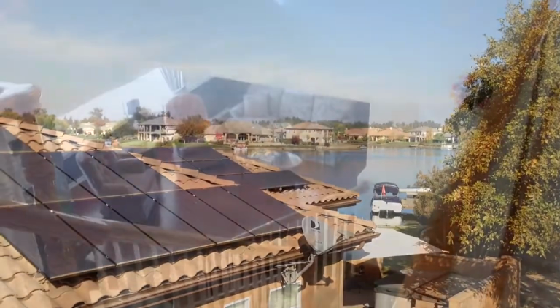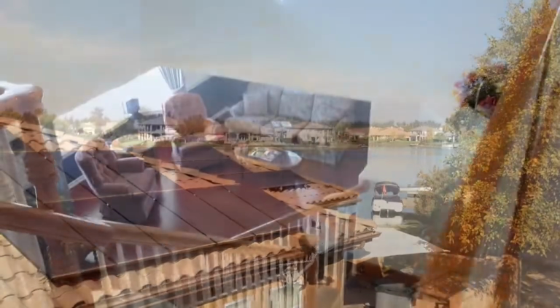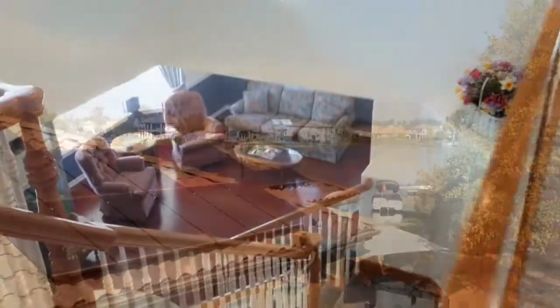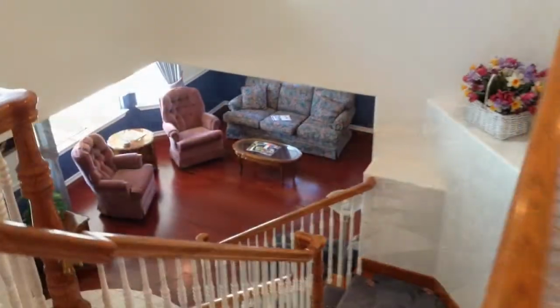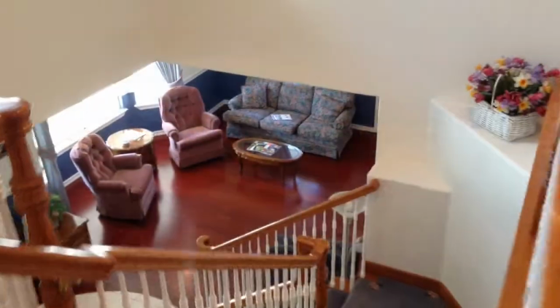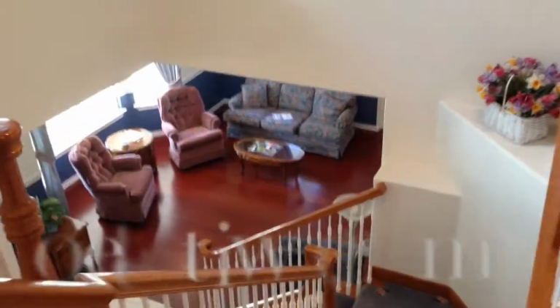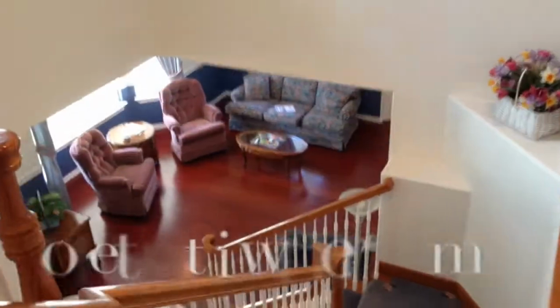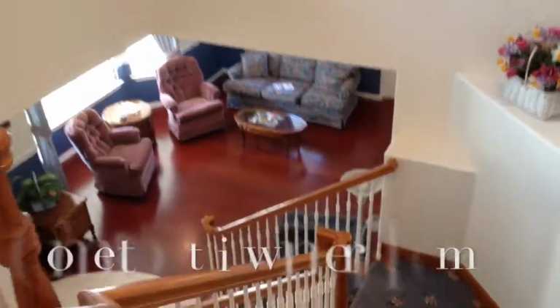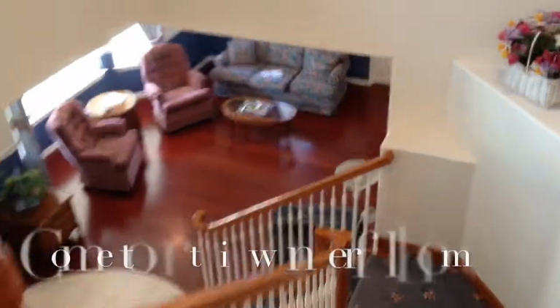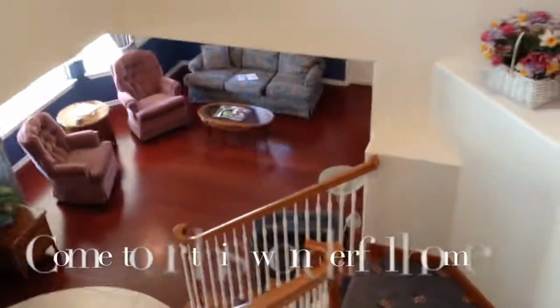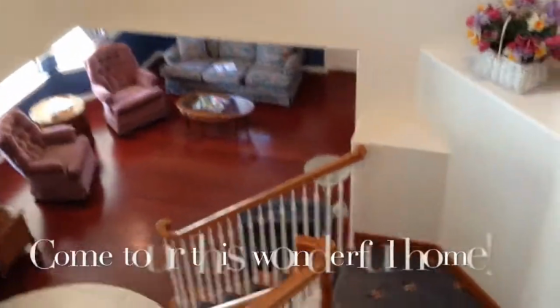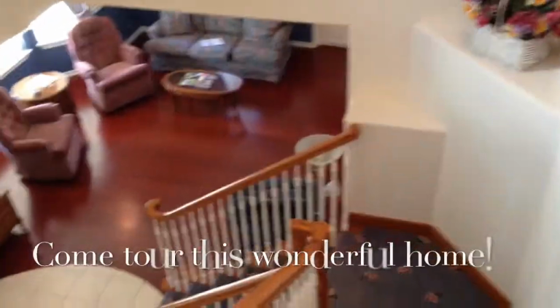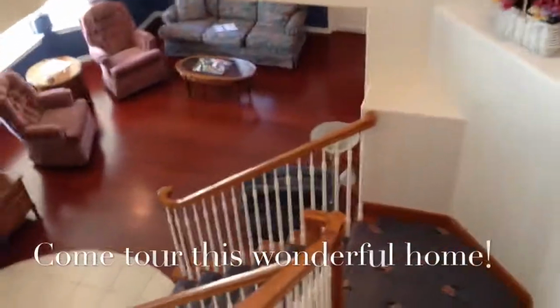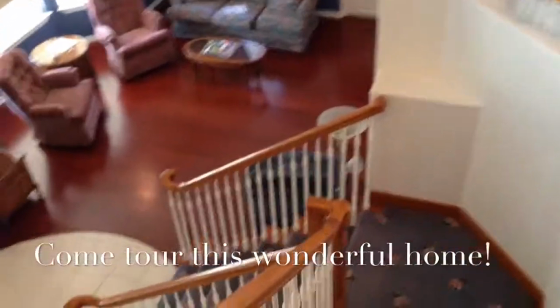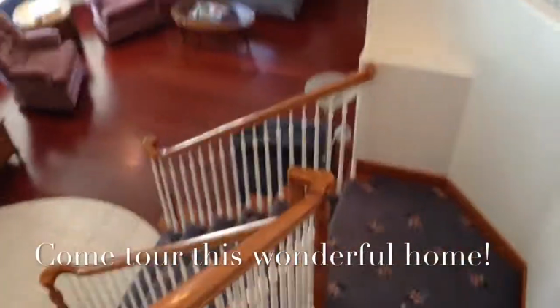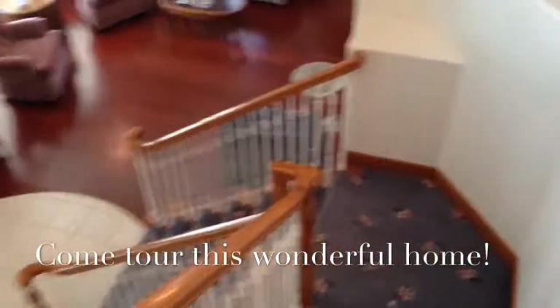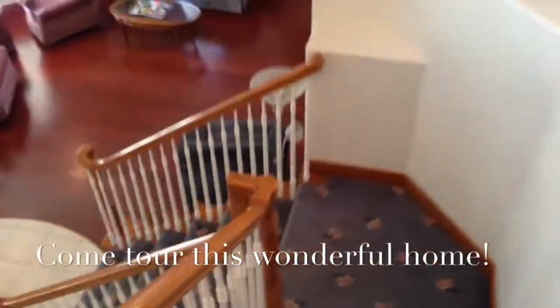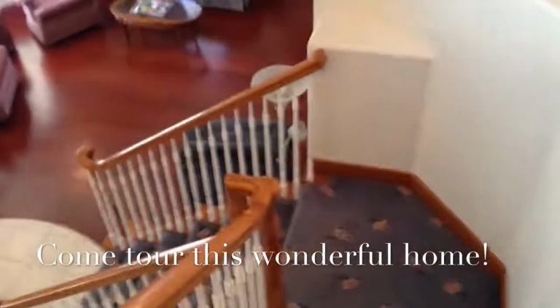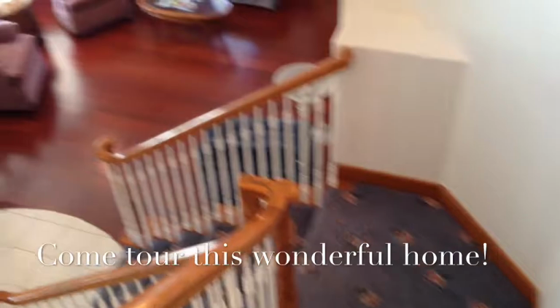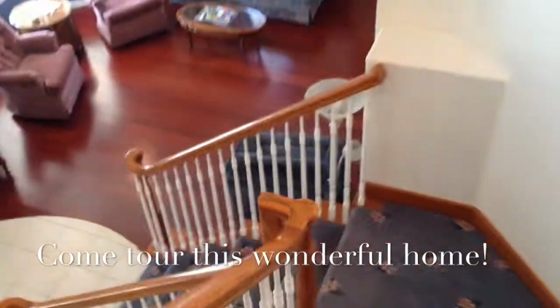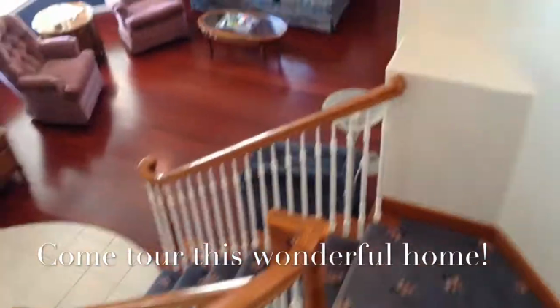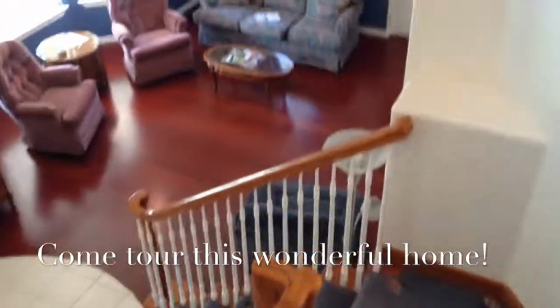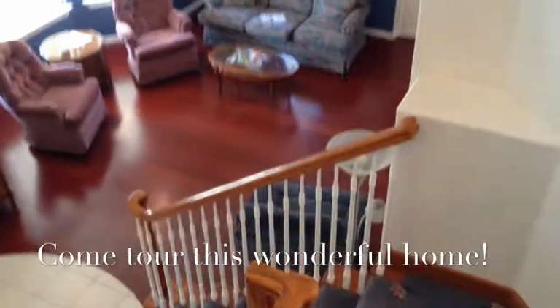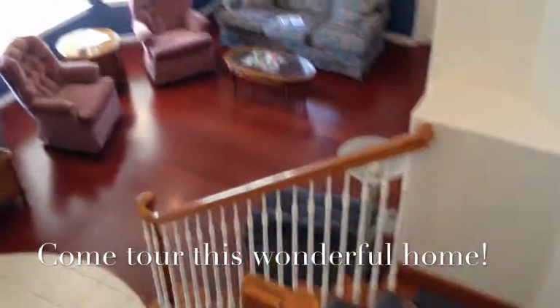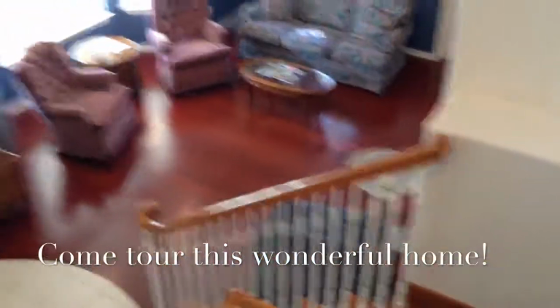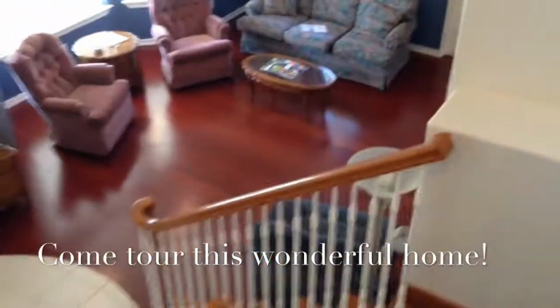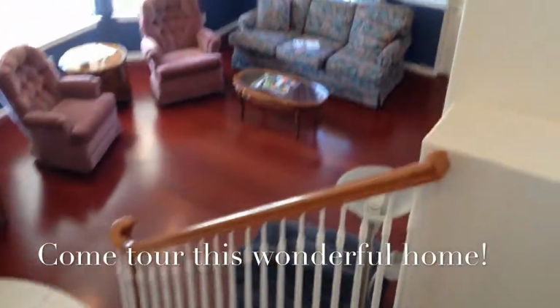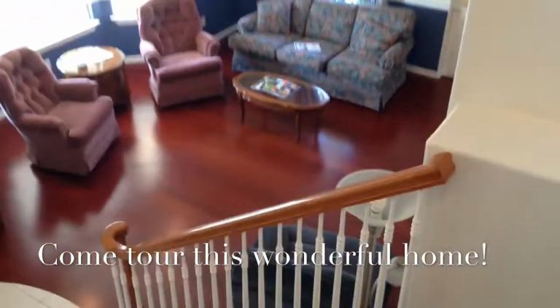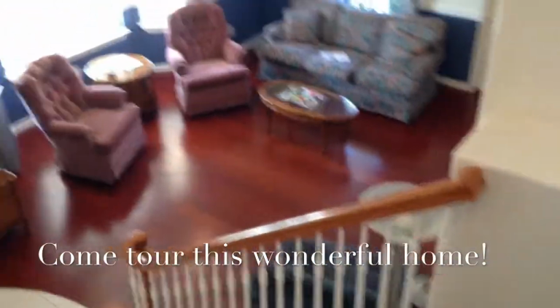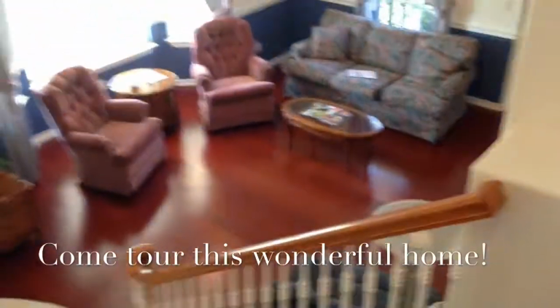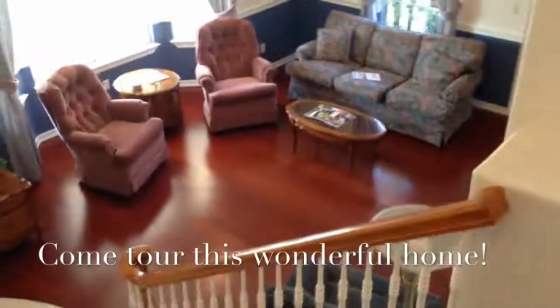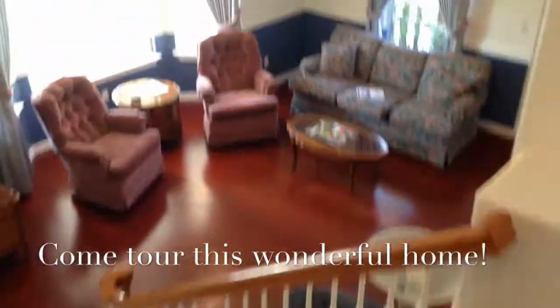Thank you for touring this wonderful home with me. If you have any questions or would like to see it in person, don't hesitate to call.